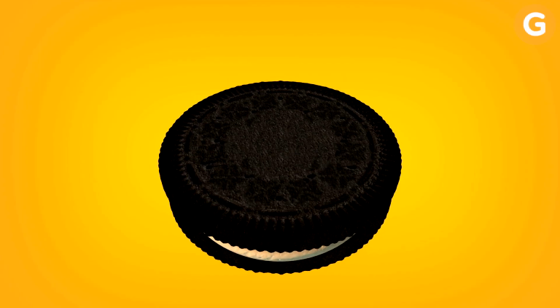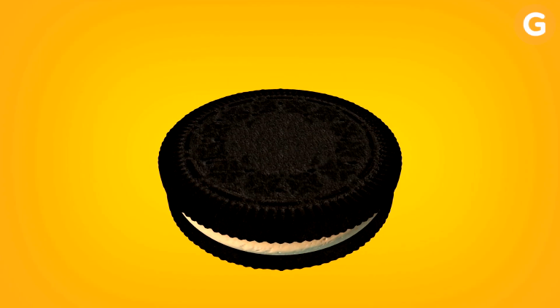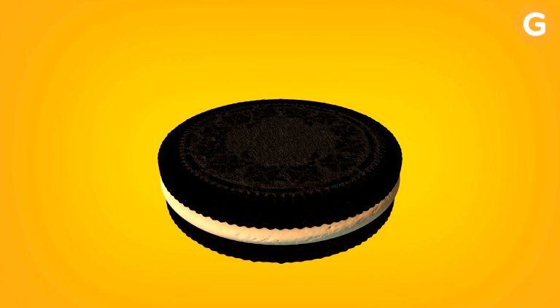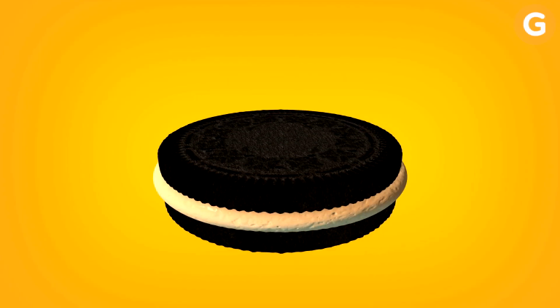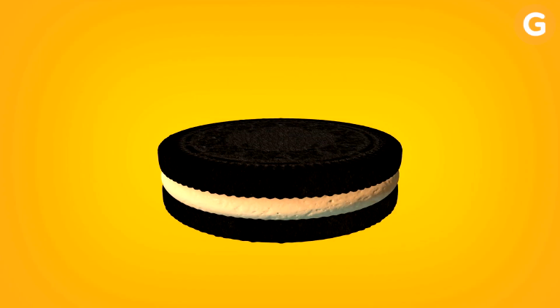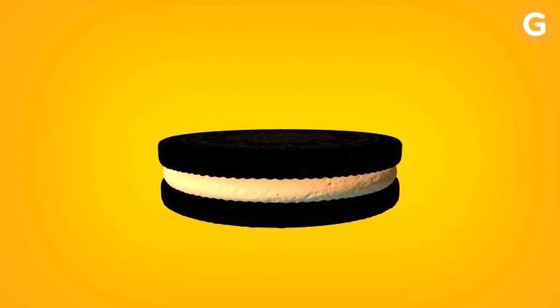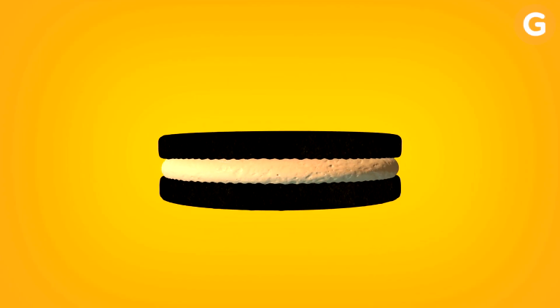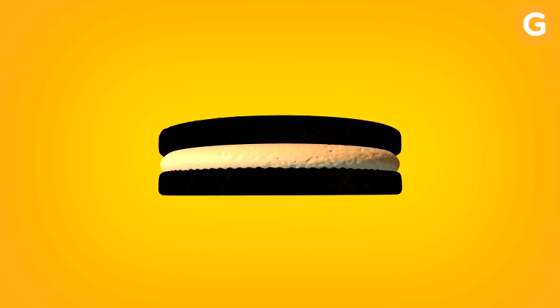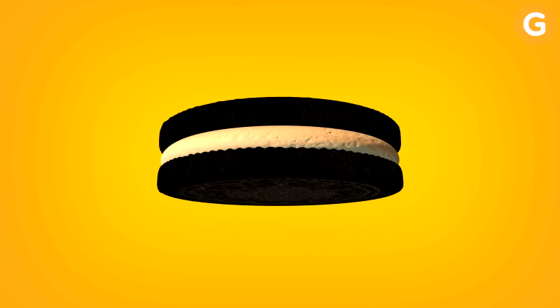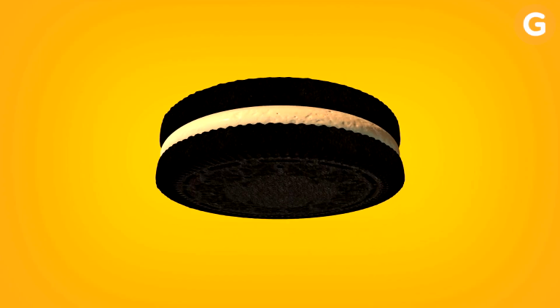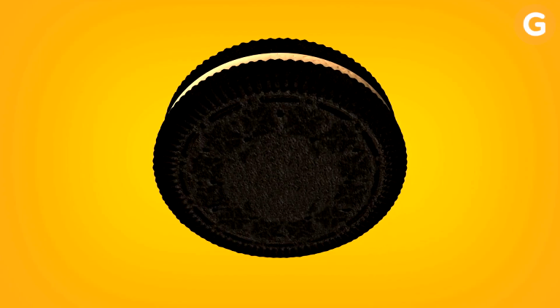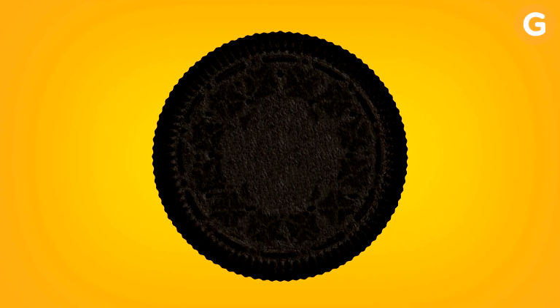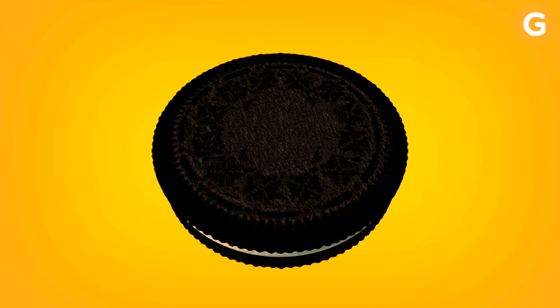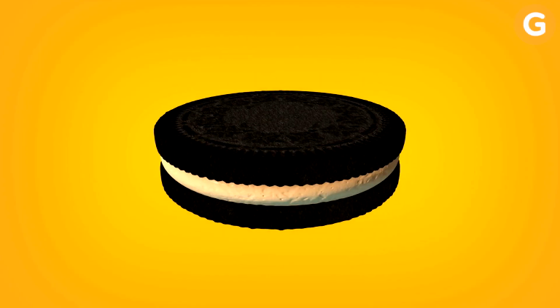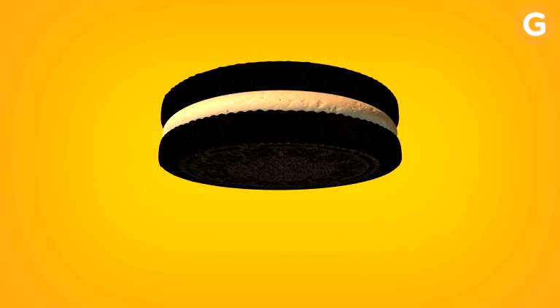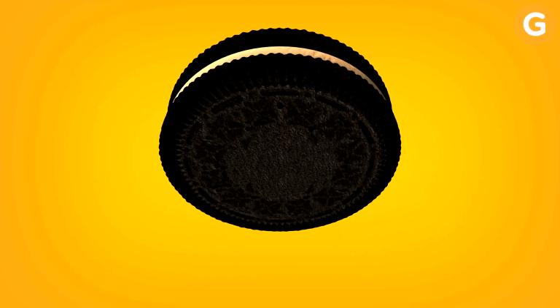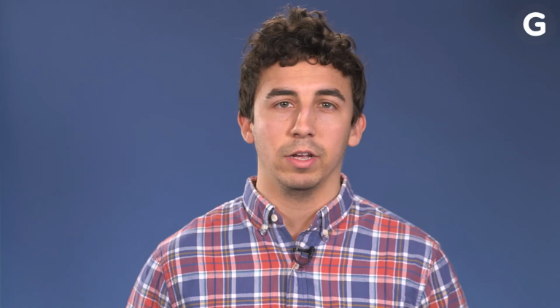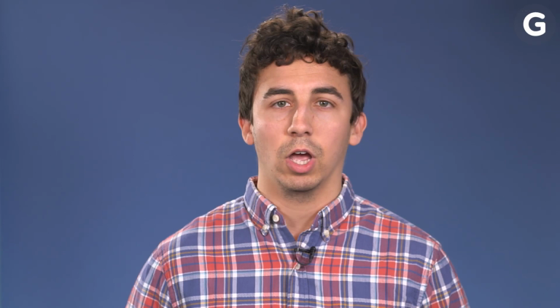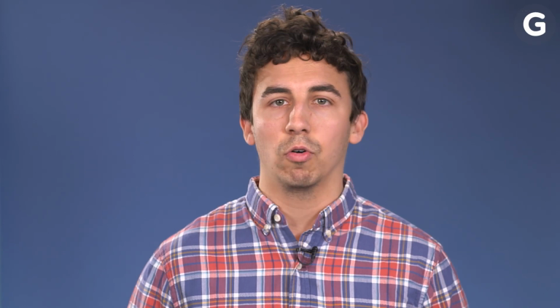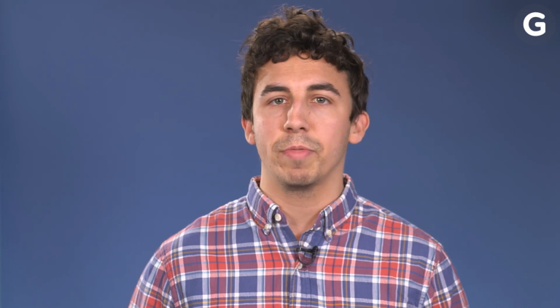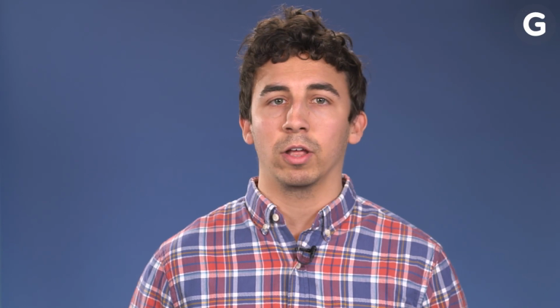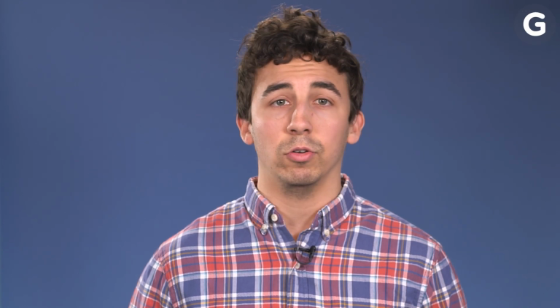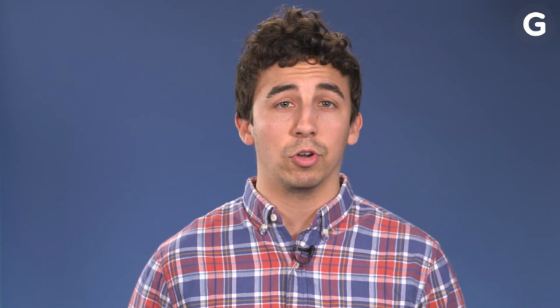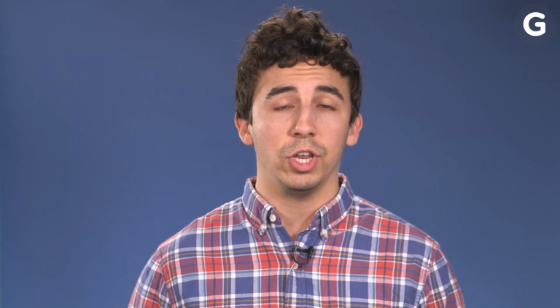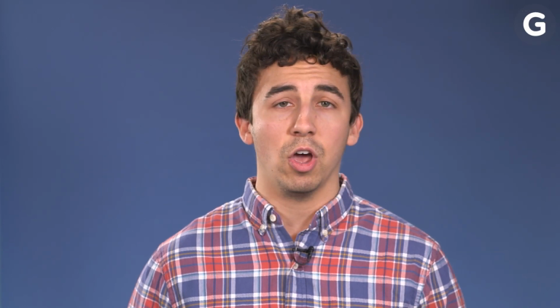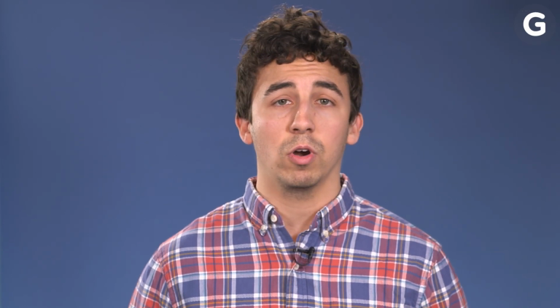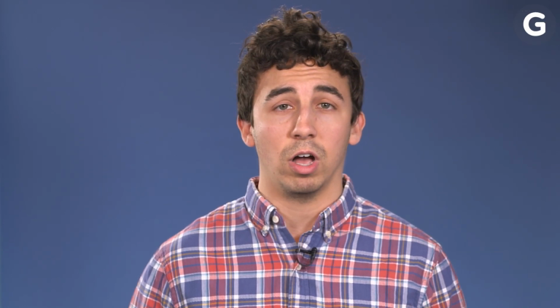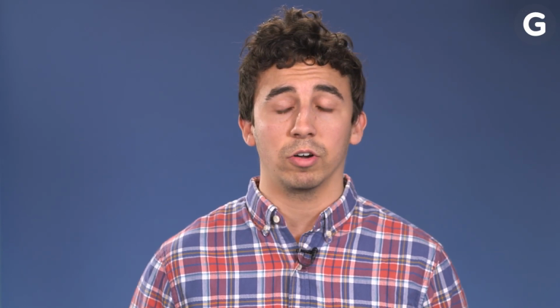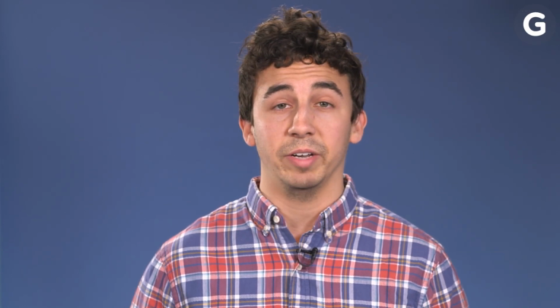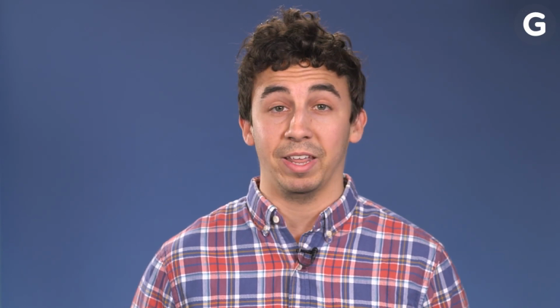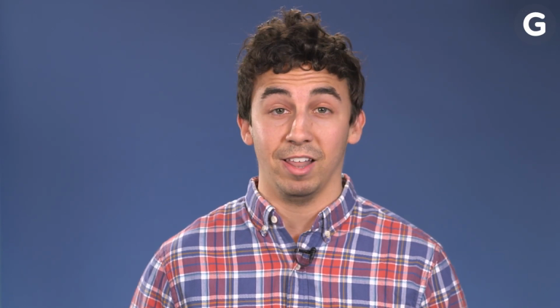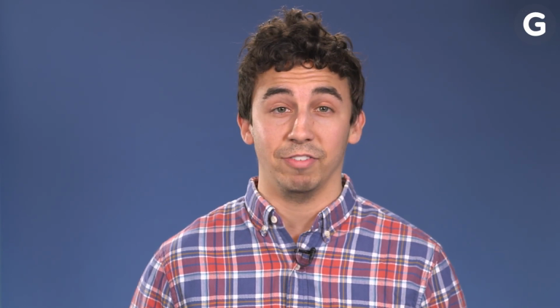Oreo cream is a soft solid called a yield stress fluid, a group that includes cookie dough, concrete, and lava.